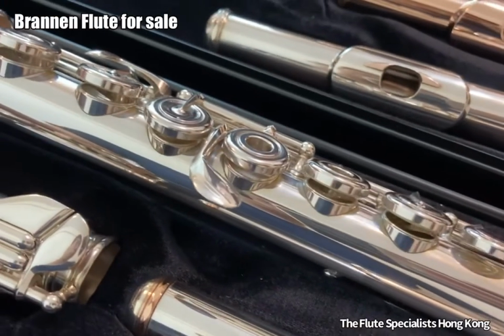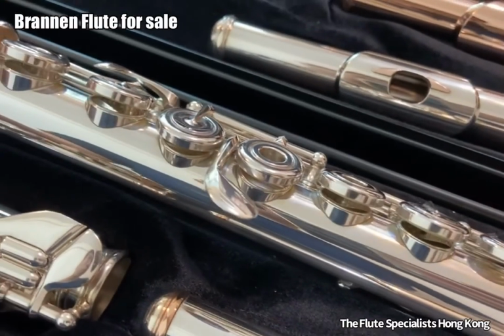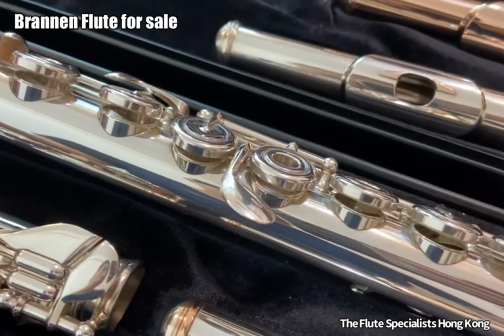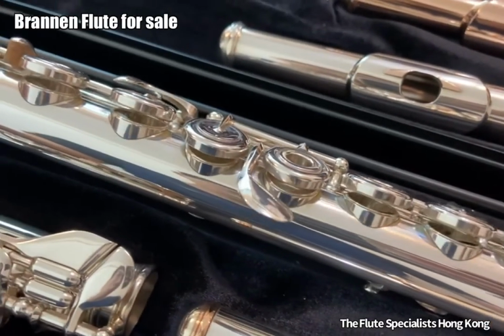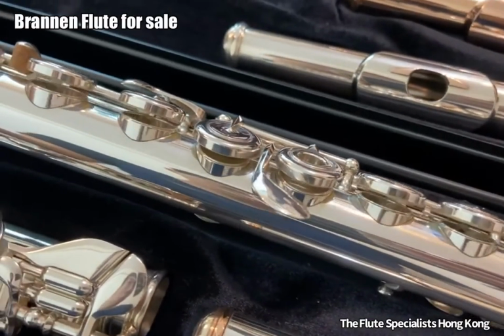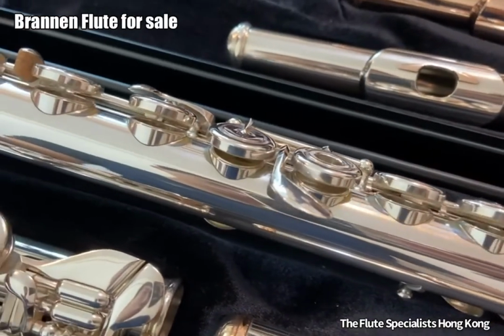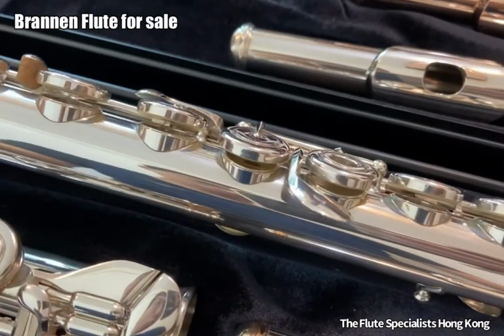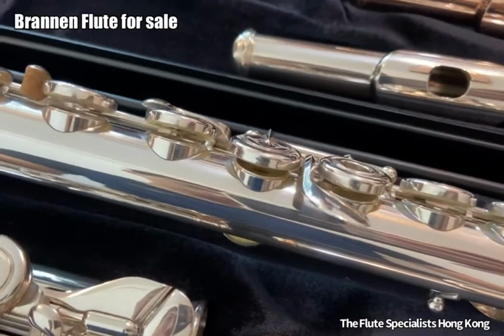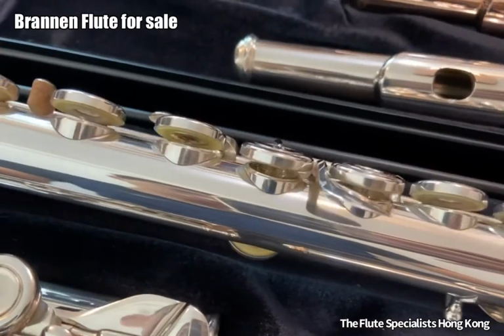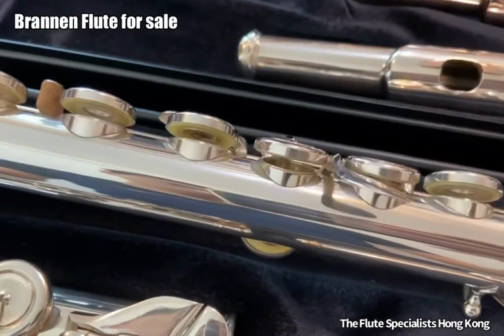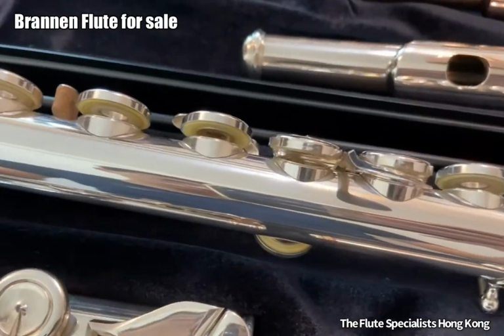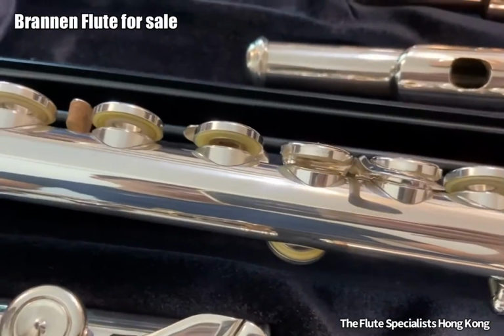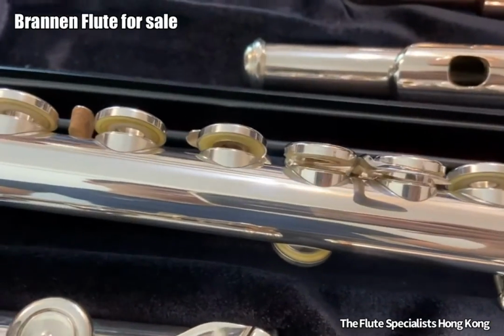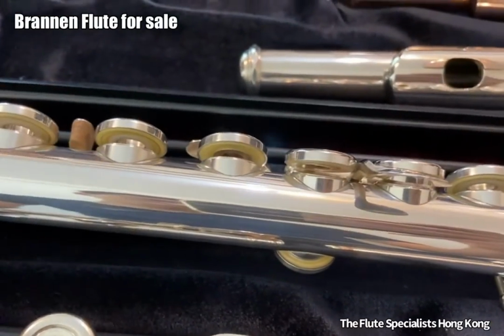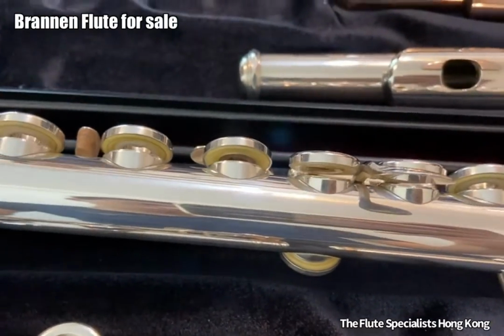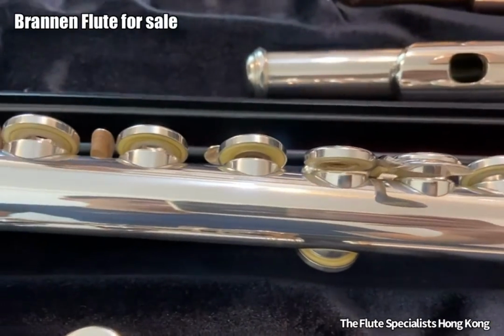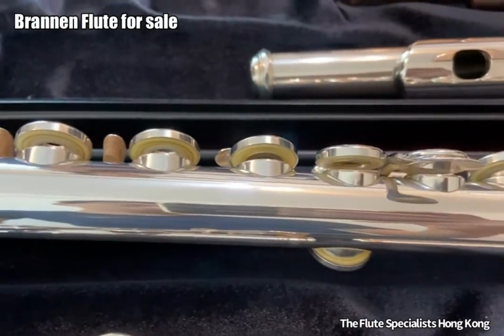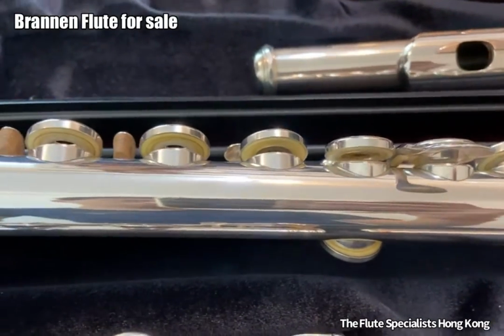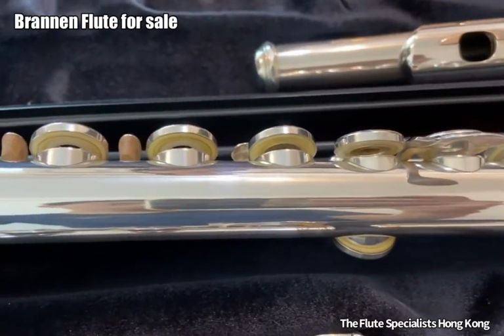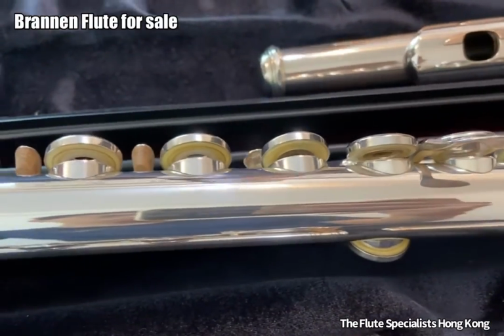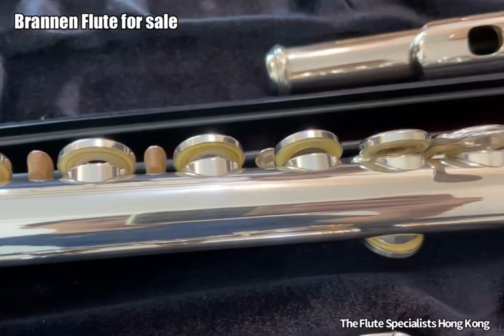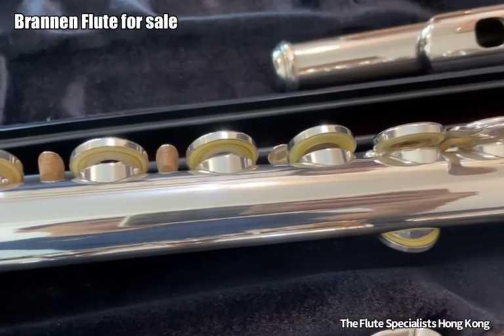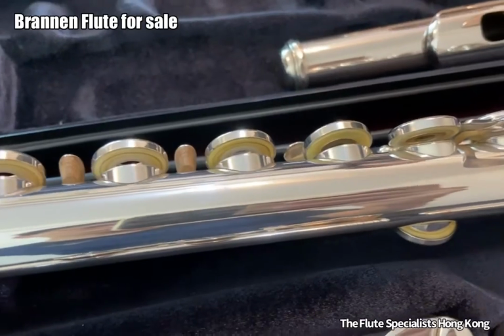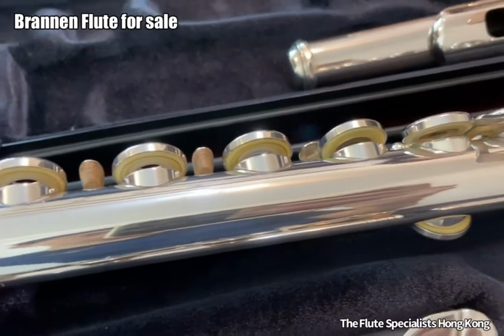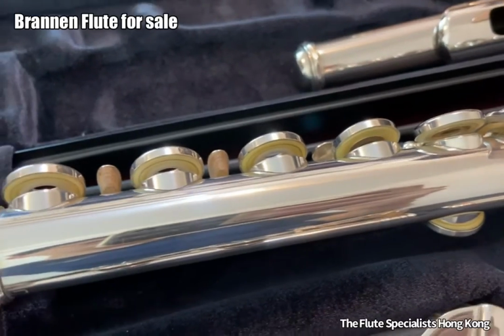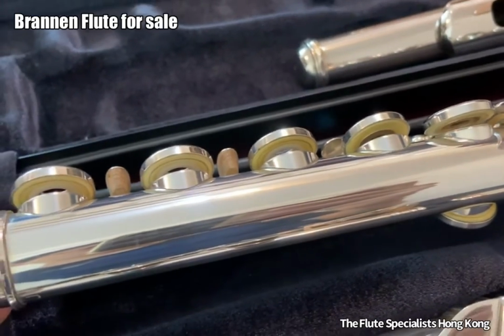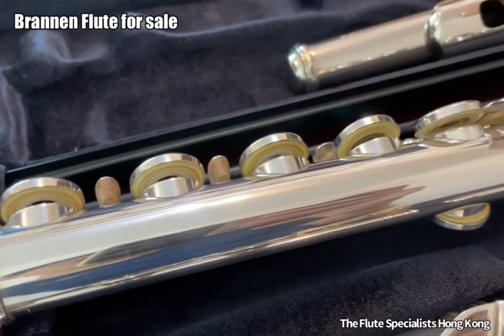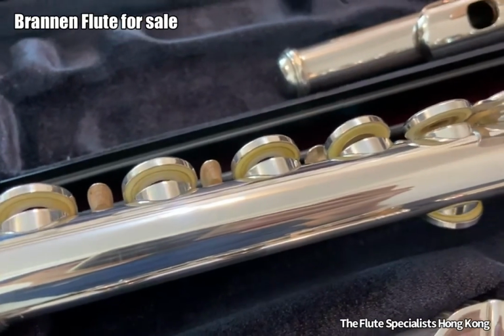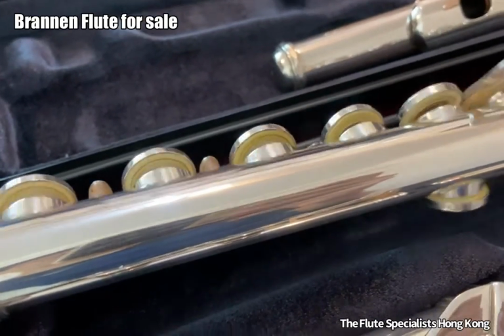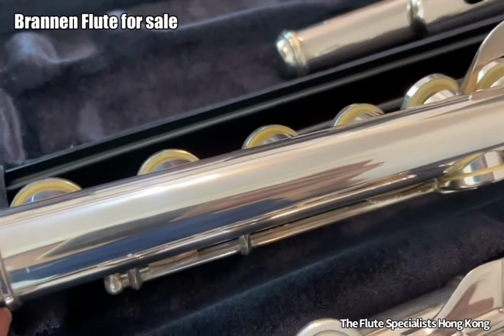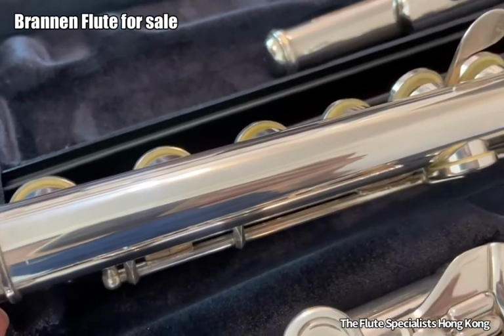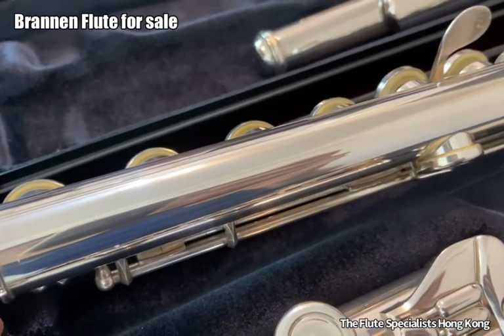It has offset G, open holes, B foot joint, together with shoulder toe holes.